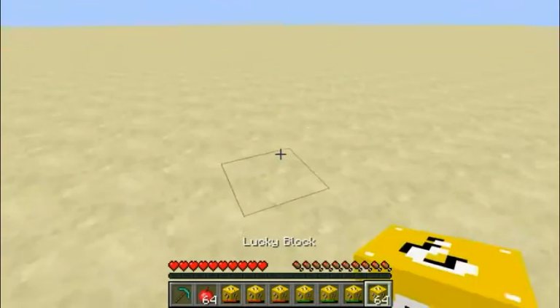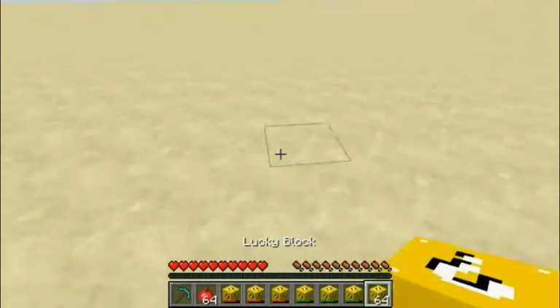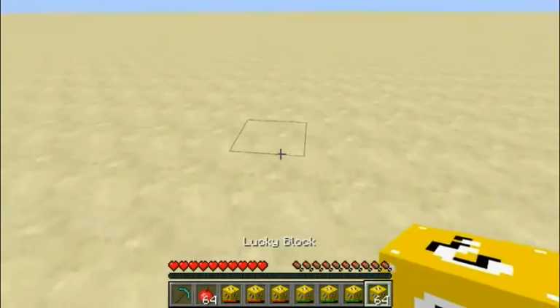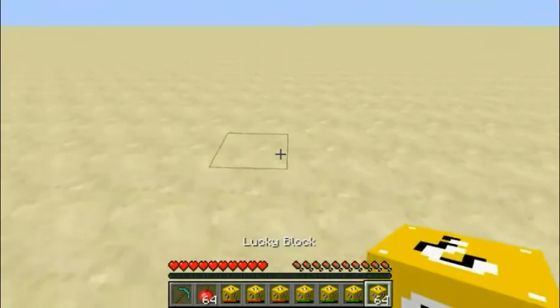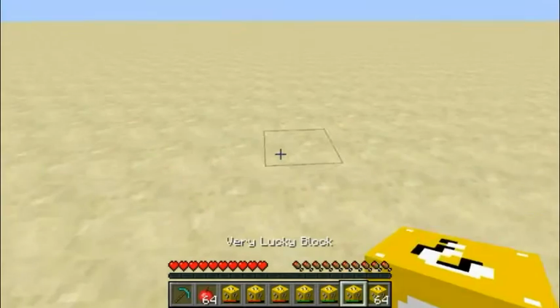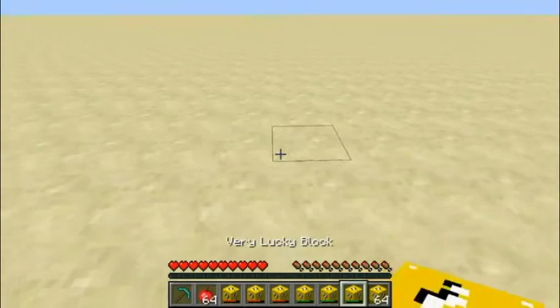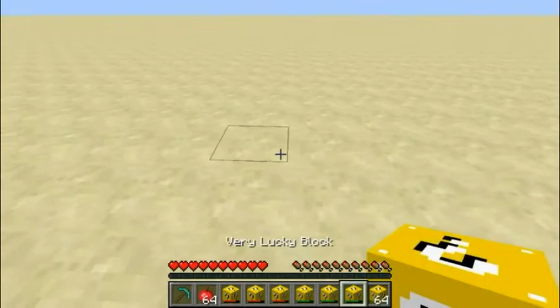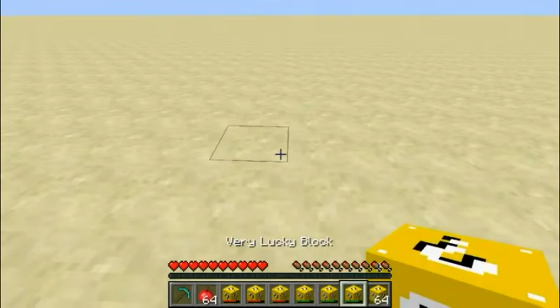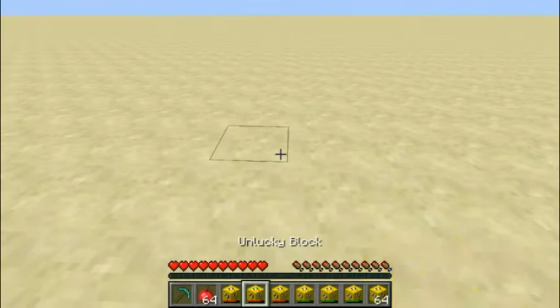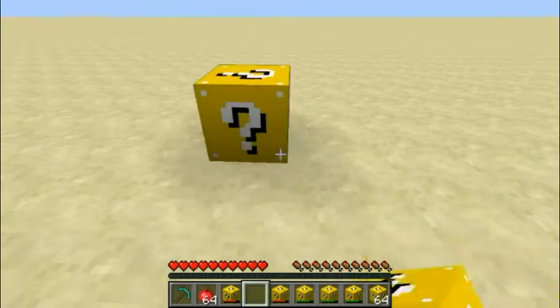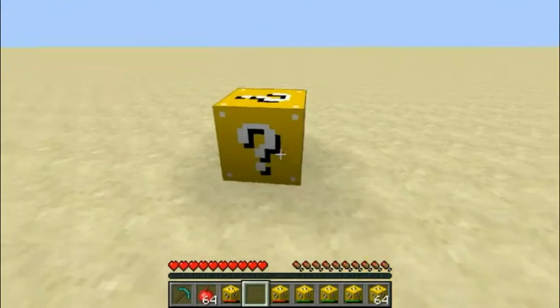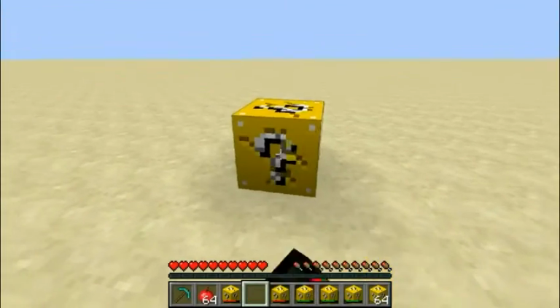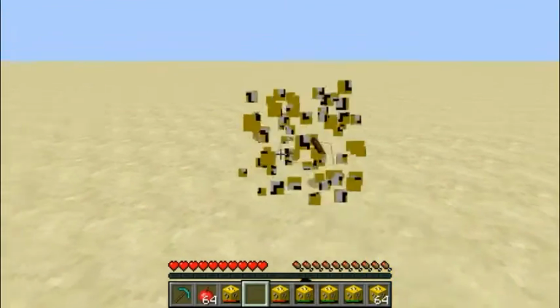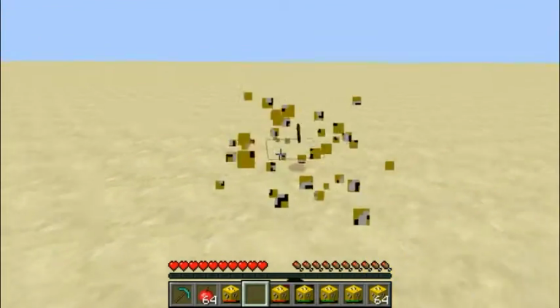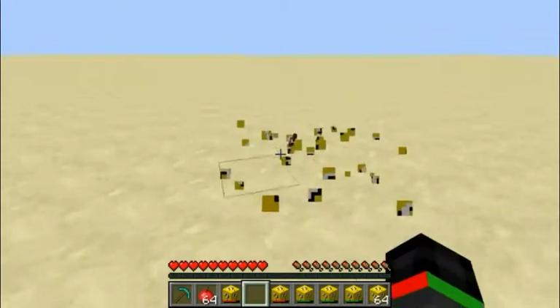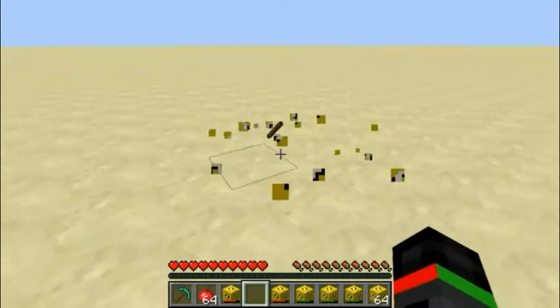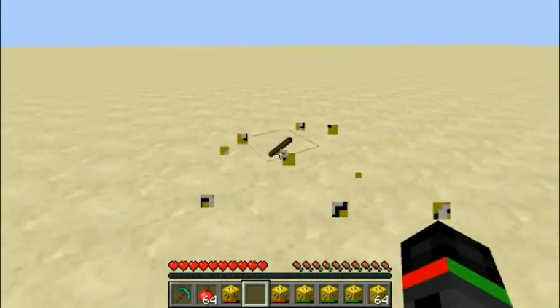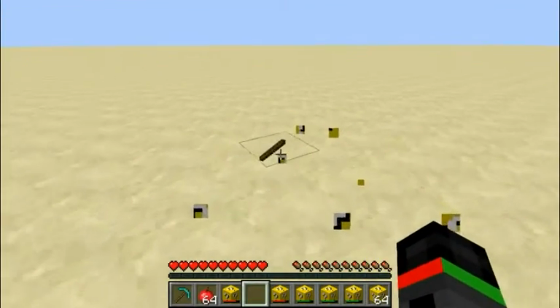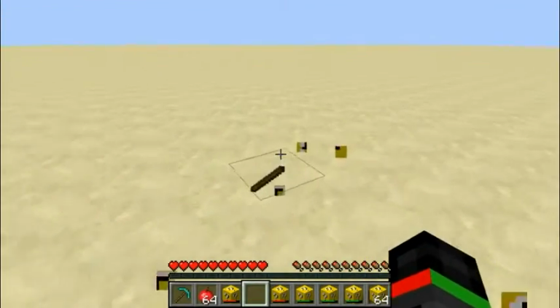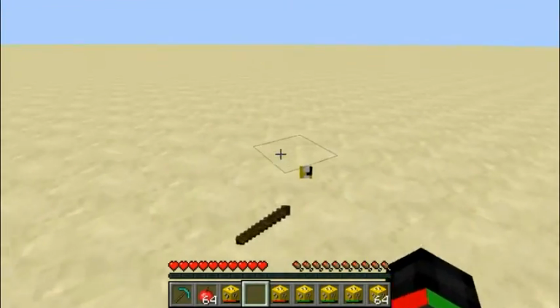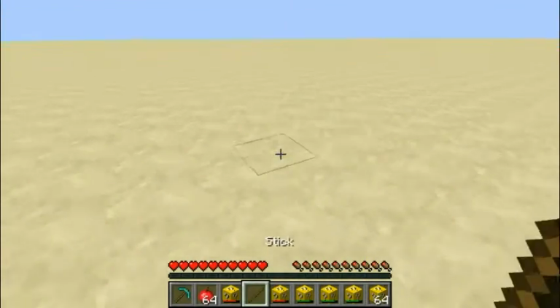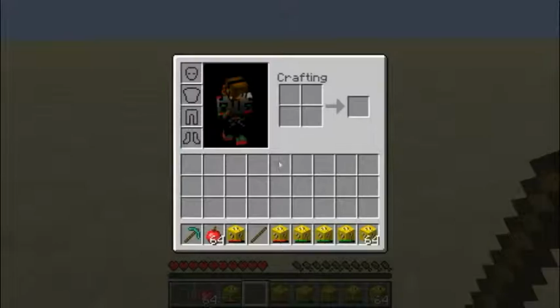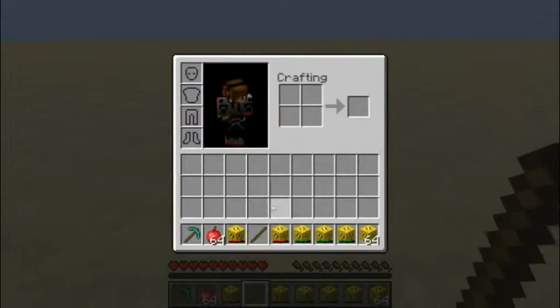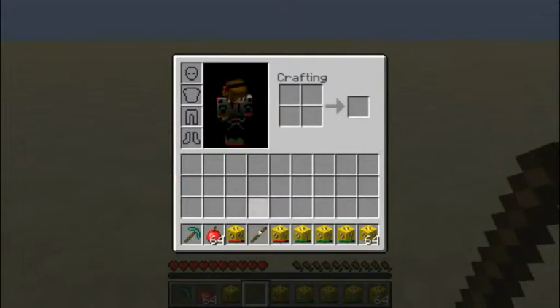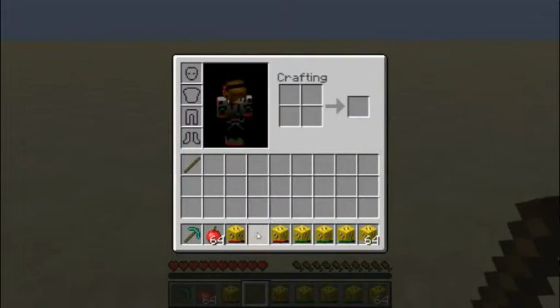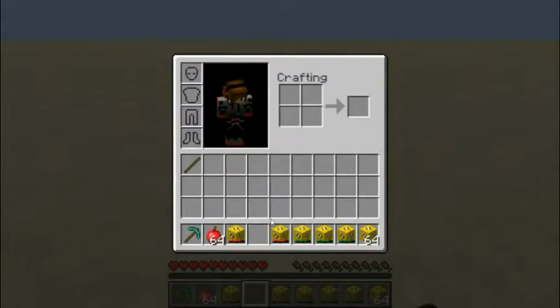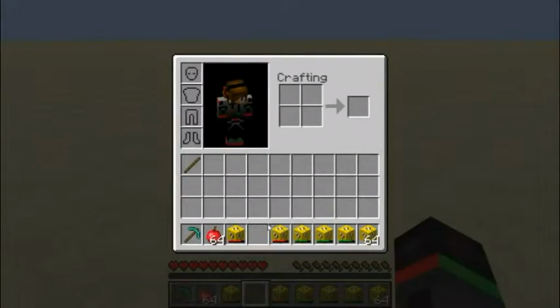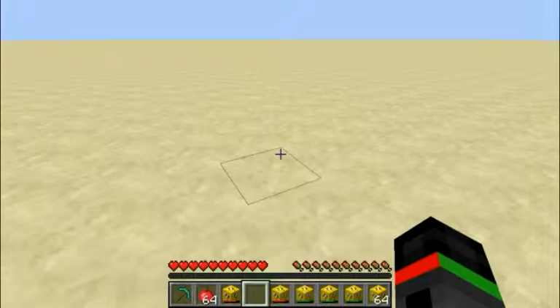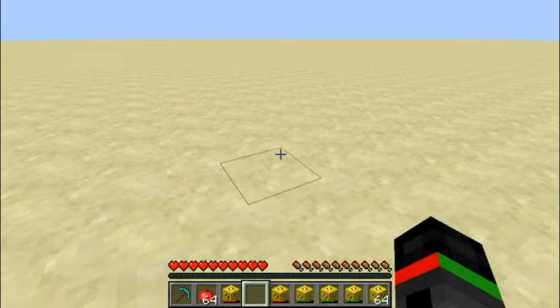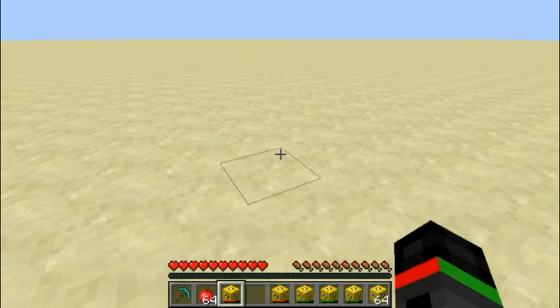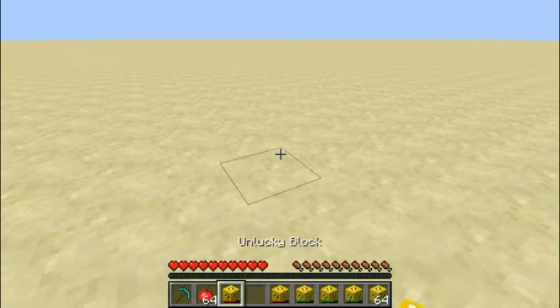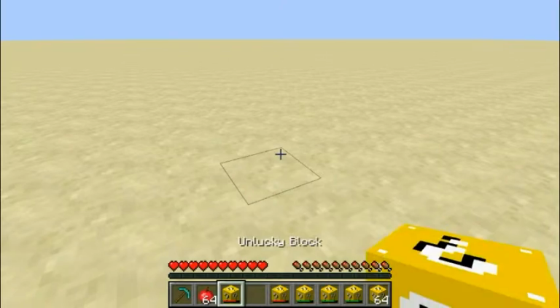We'll start with the unlucky blocks. A stick - that could come in handy to make tools or weapons or something.